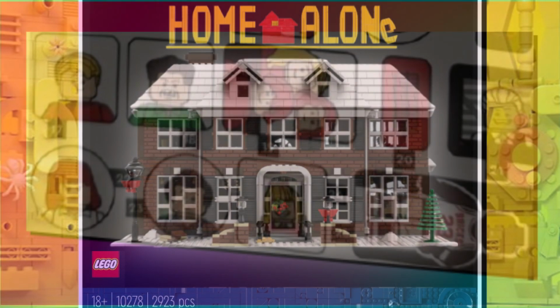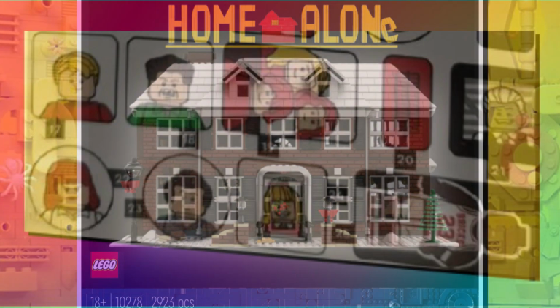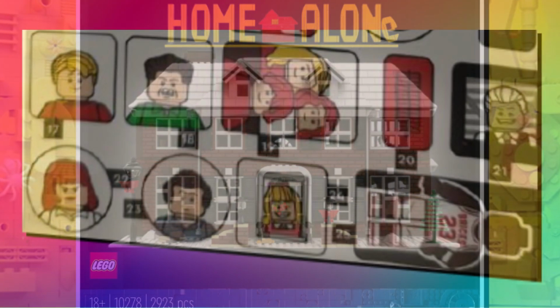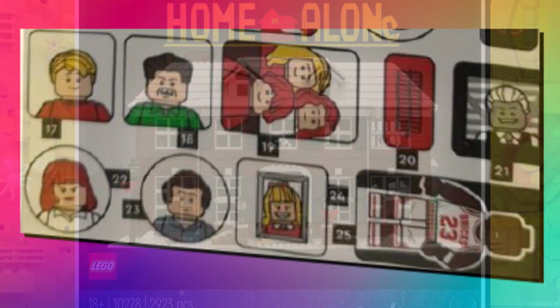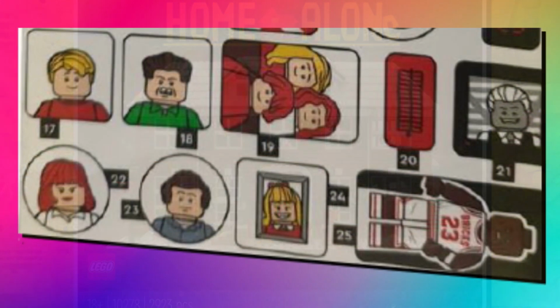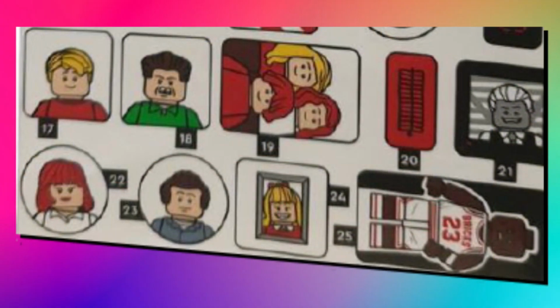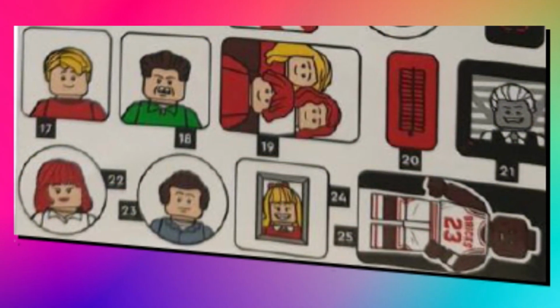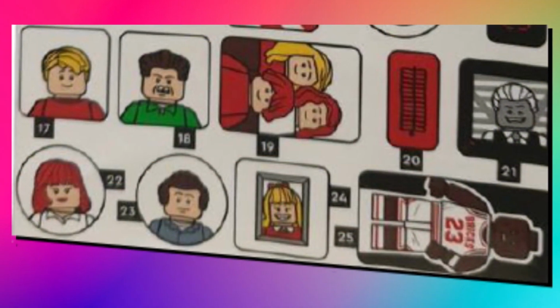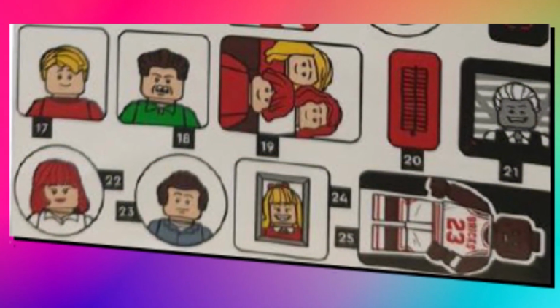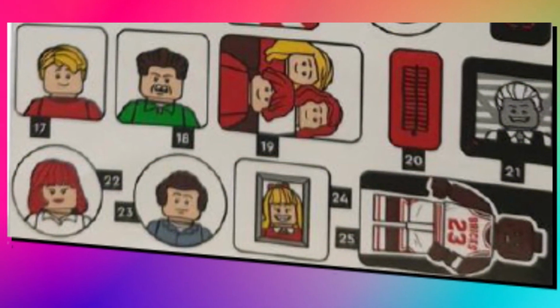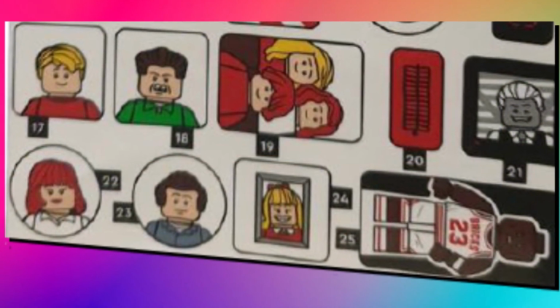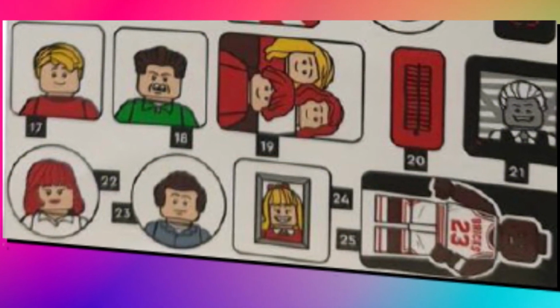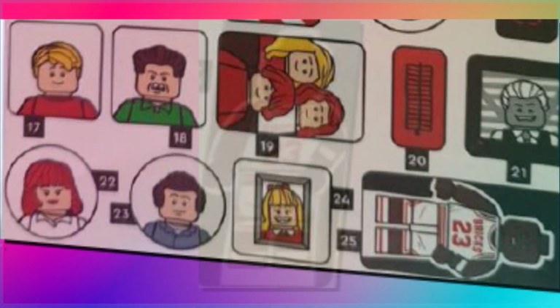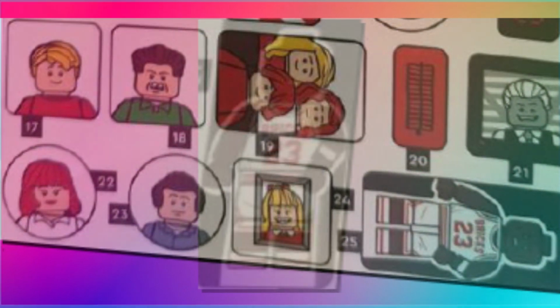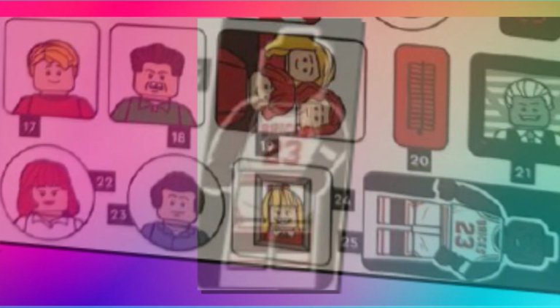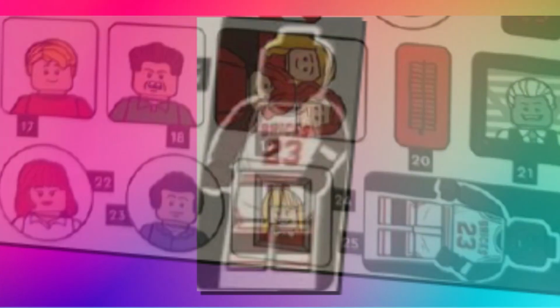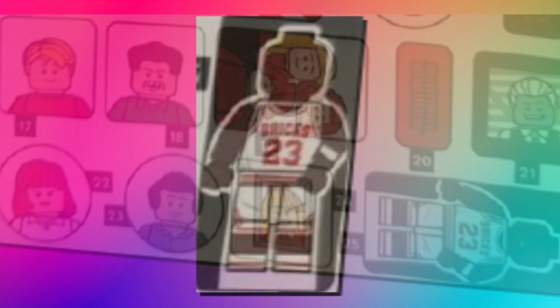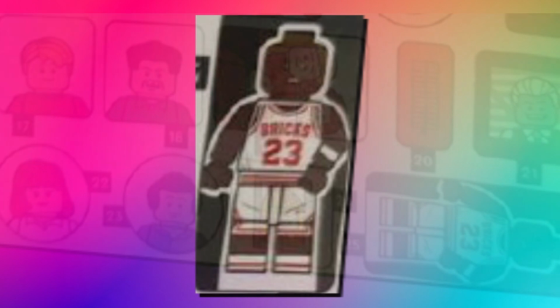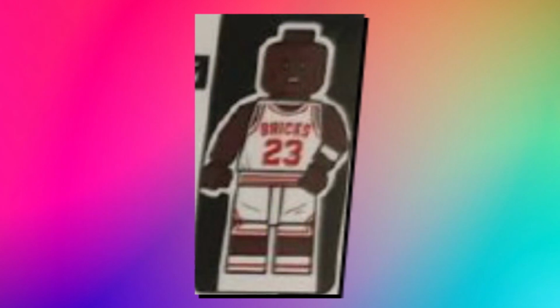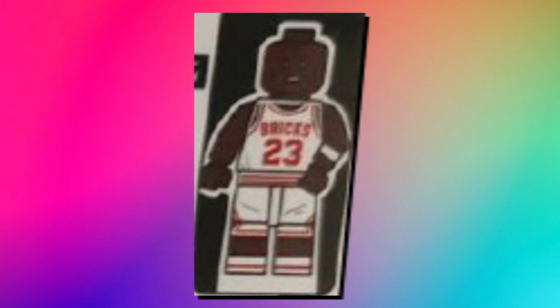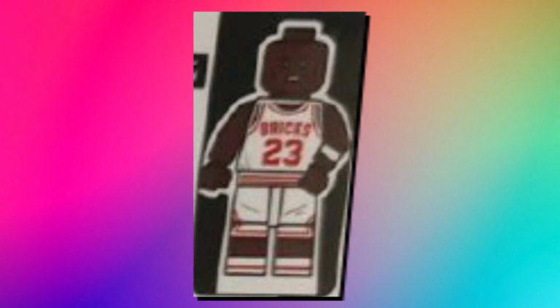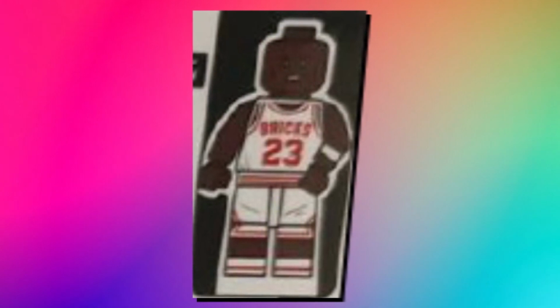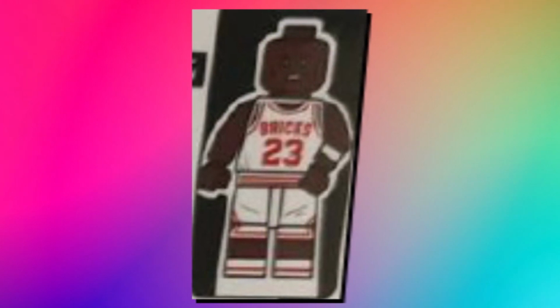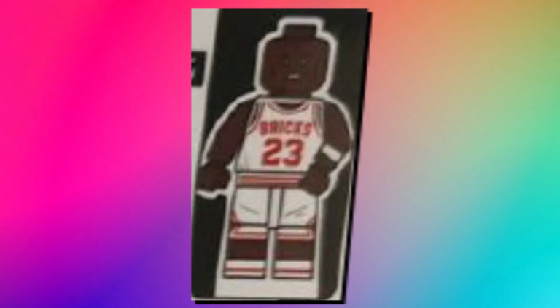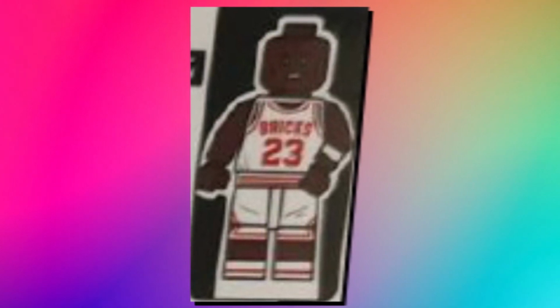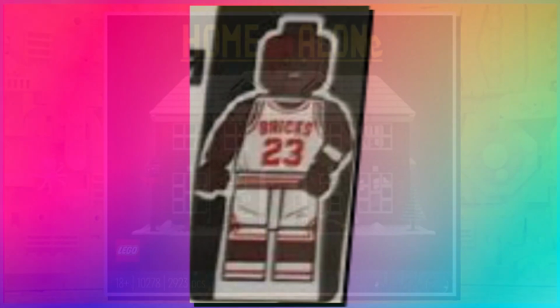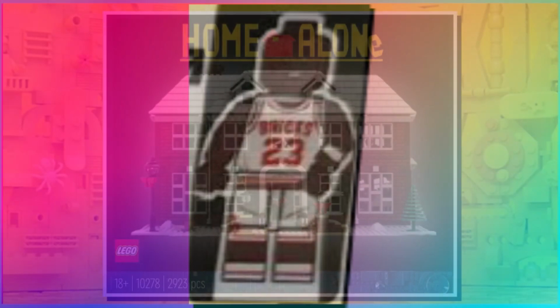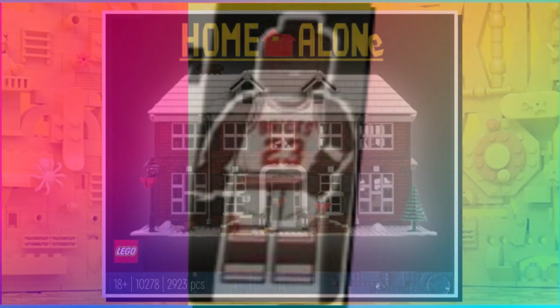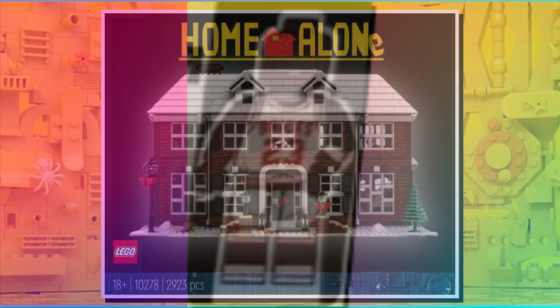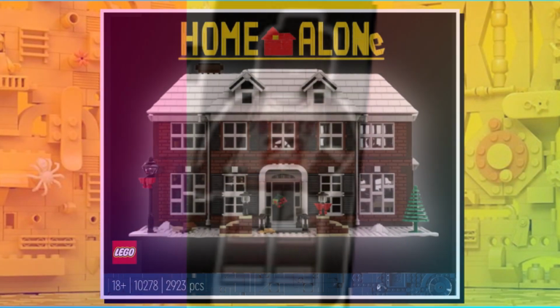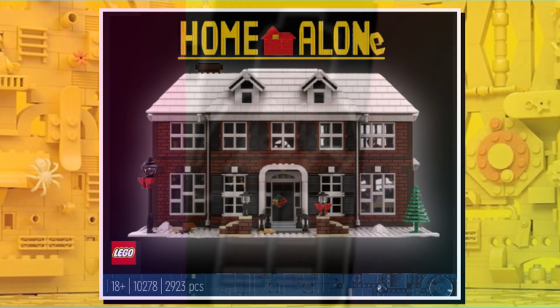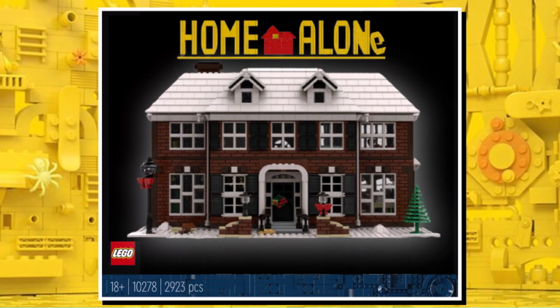On the sticker sheet, we also saw there will be a Michael Jordan sticker, but with LEGO bricks on the torso instead, which is a really cool Easter egg.